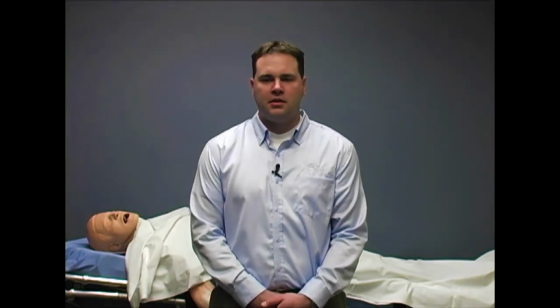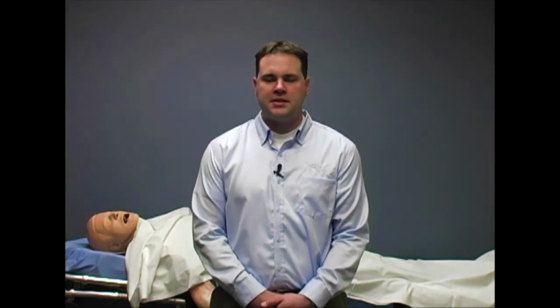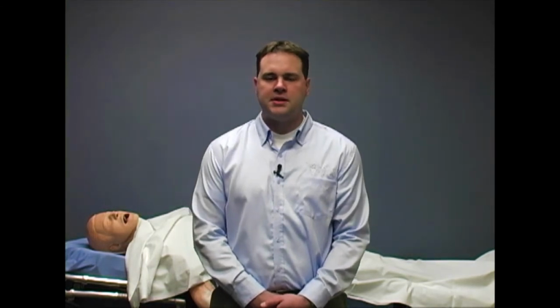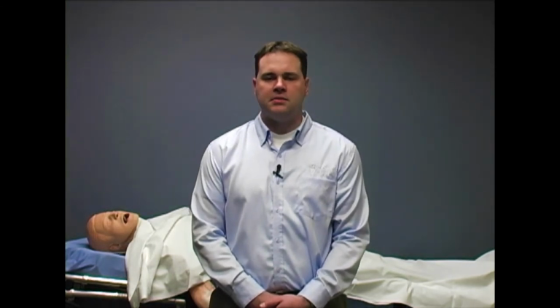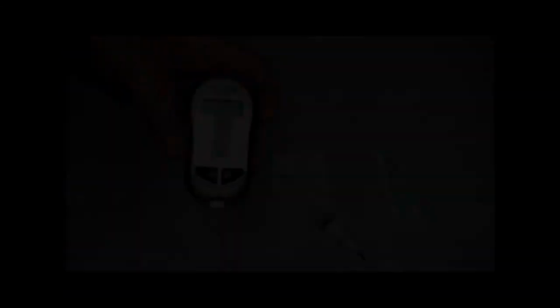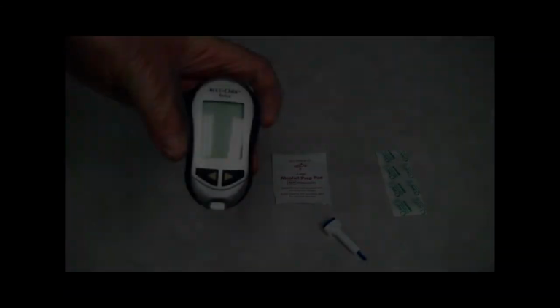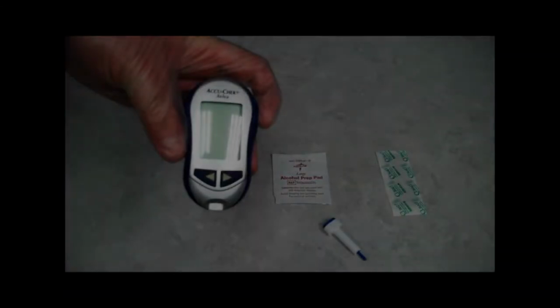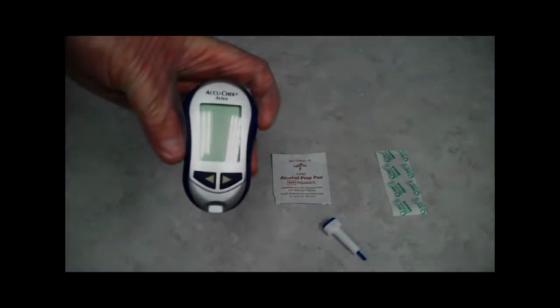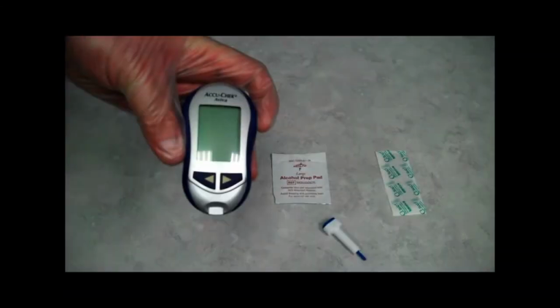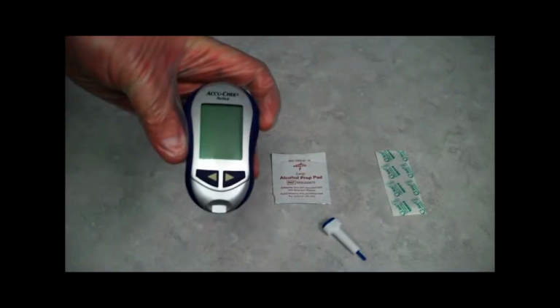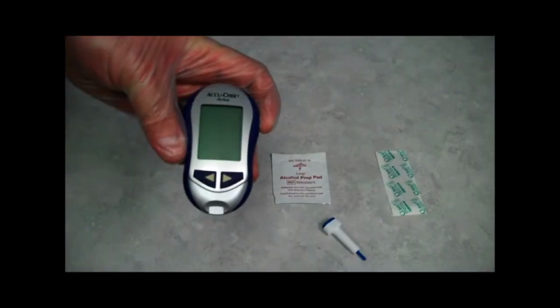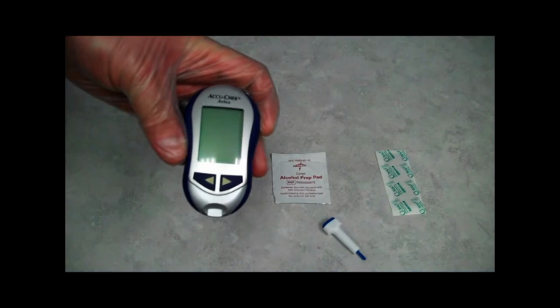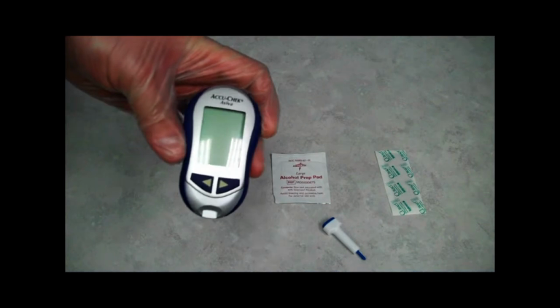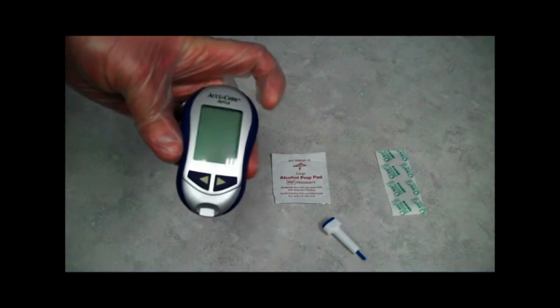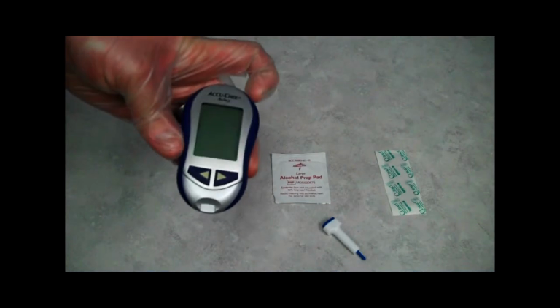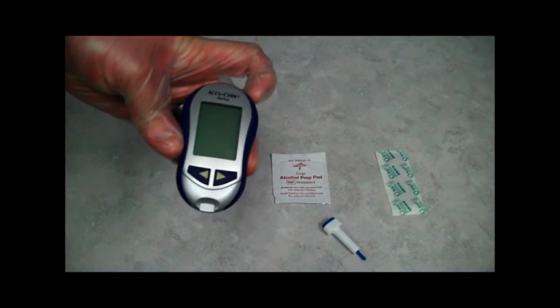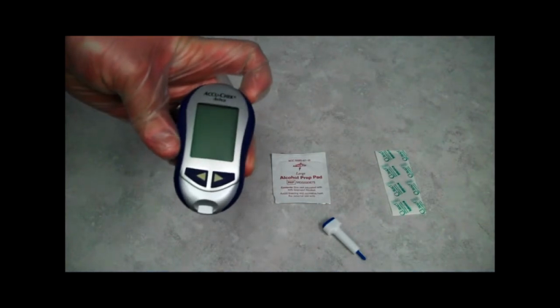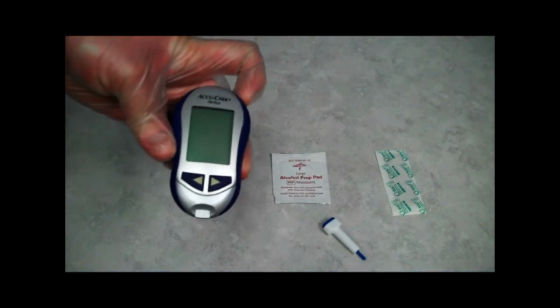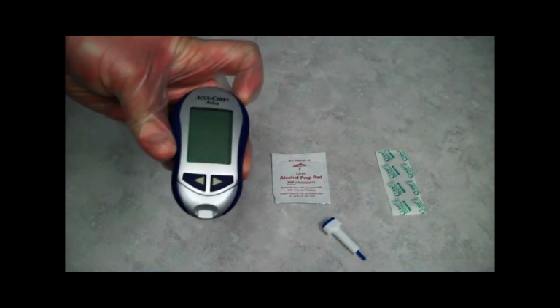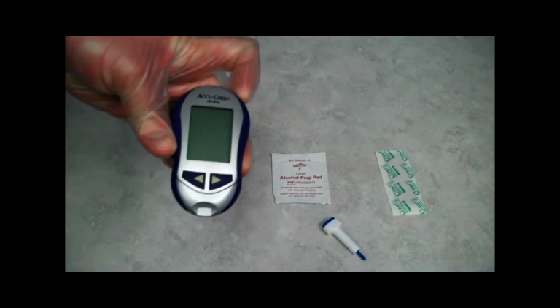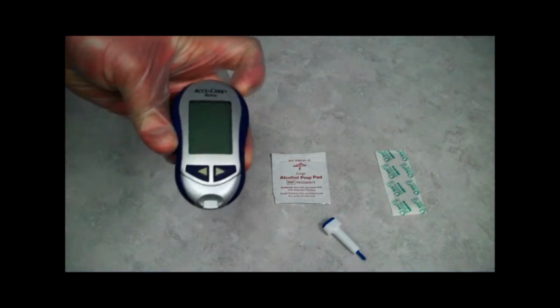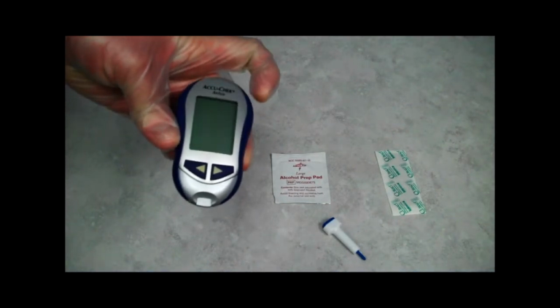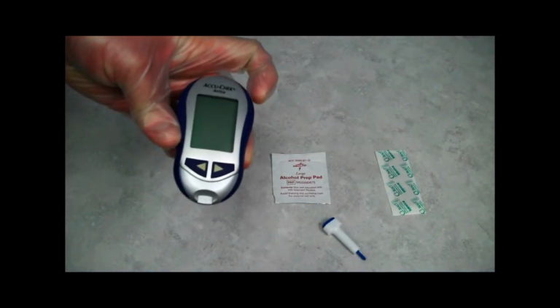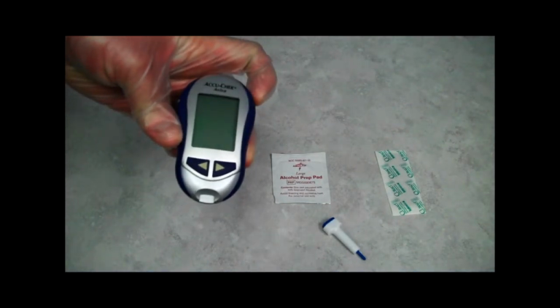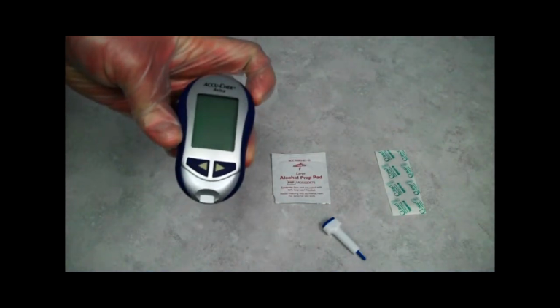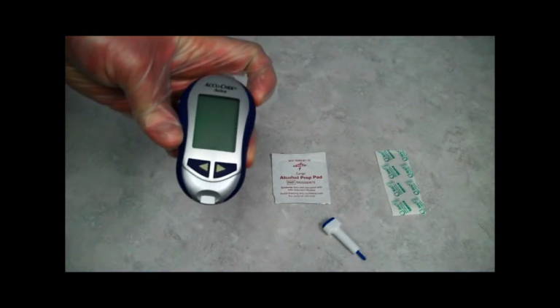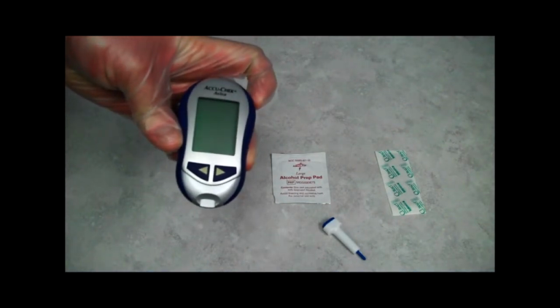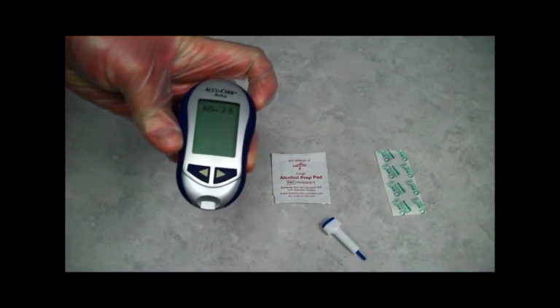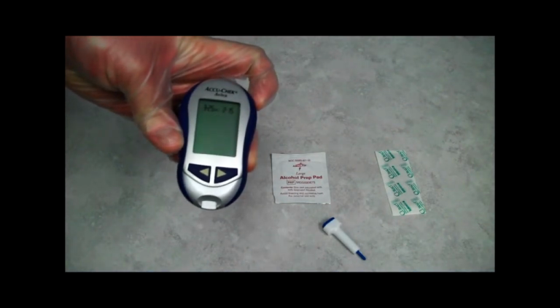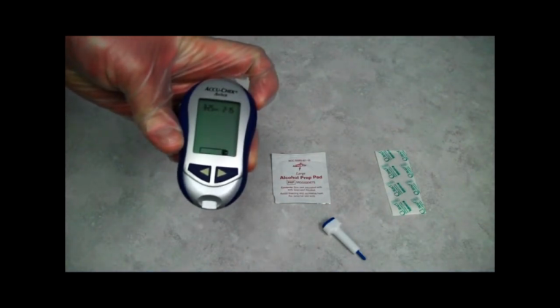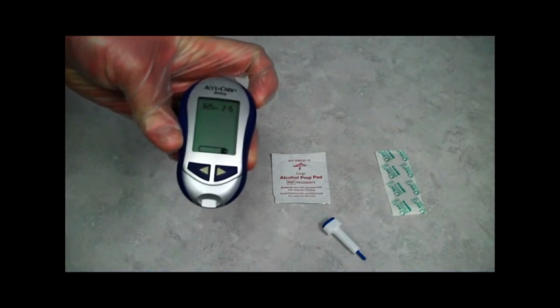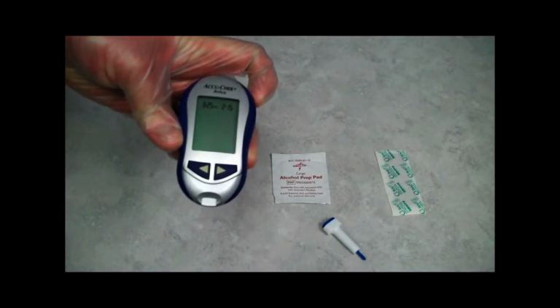As you can see, we have a glucometer that has been calibrated, a test strip, one alcohol prep, one lancet, a sharps container, and a band-aid.